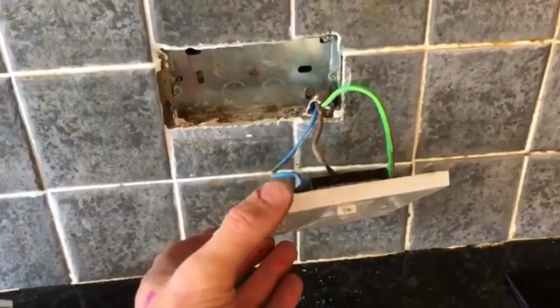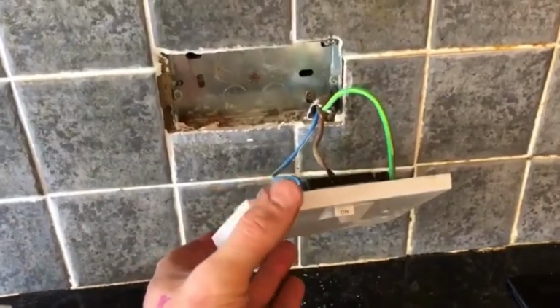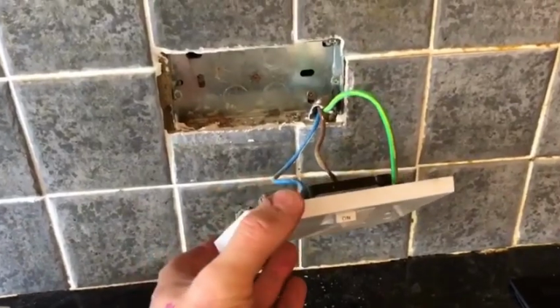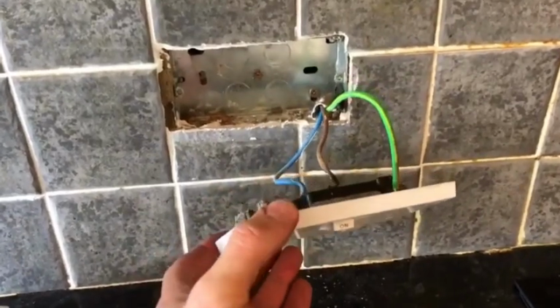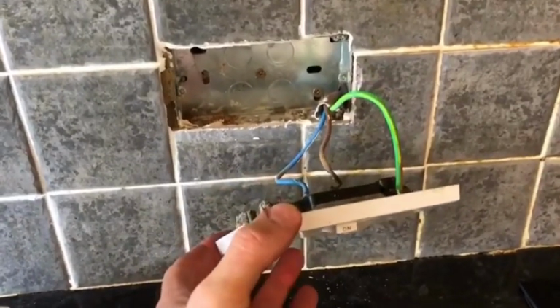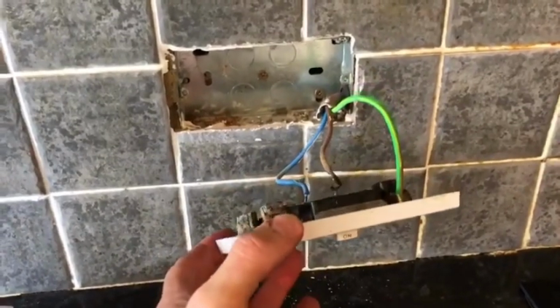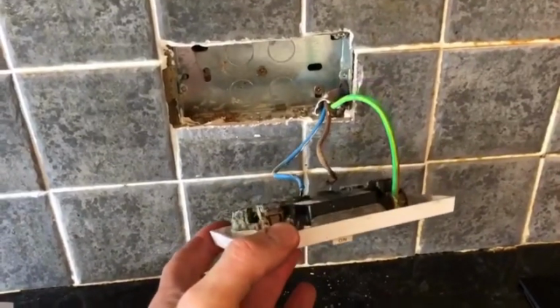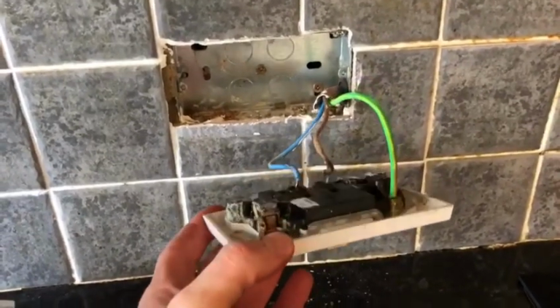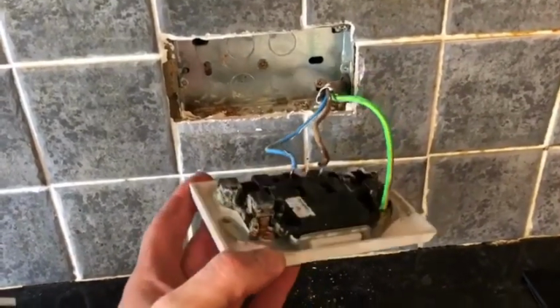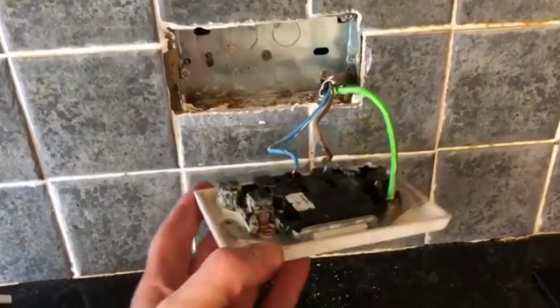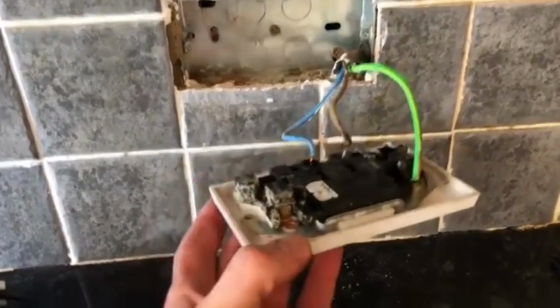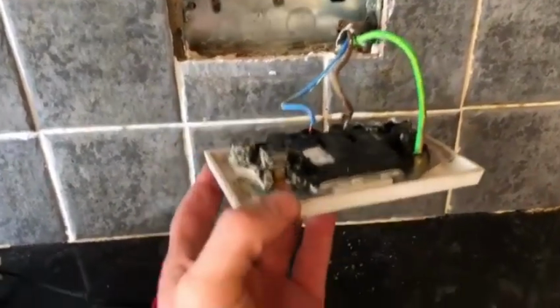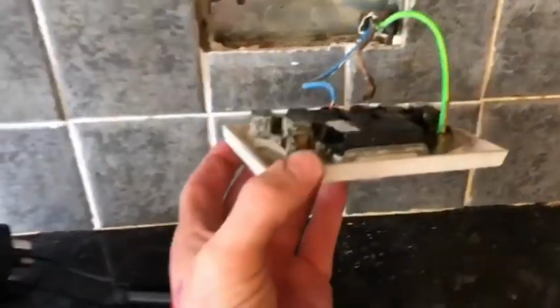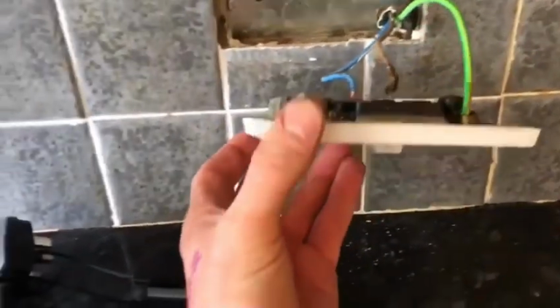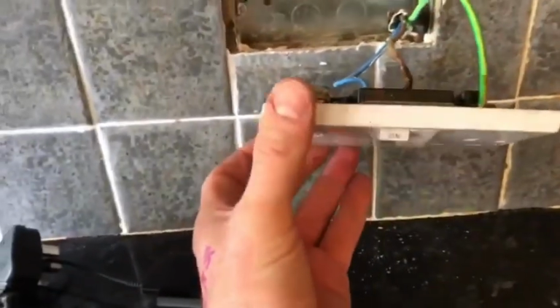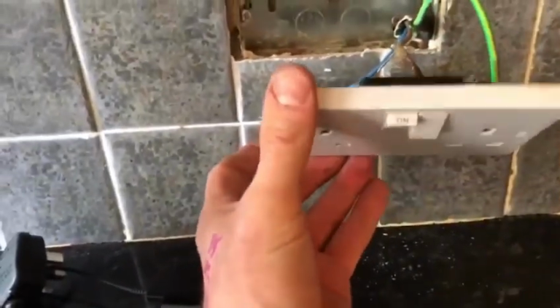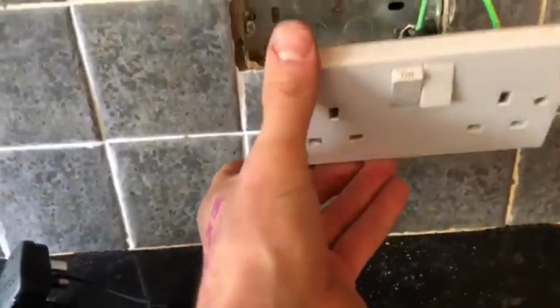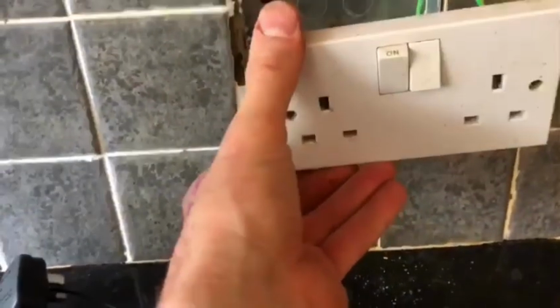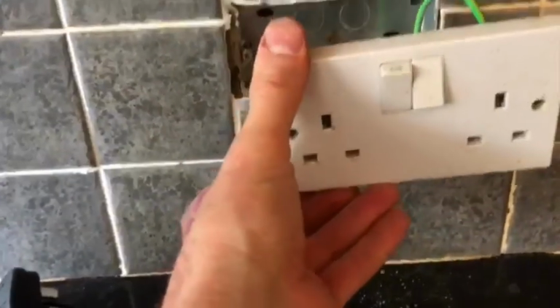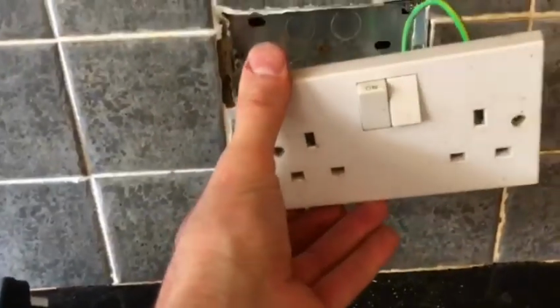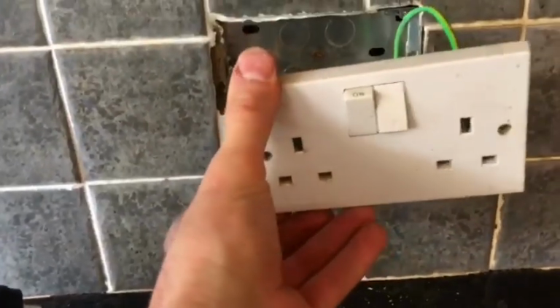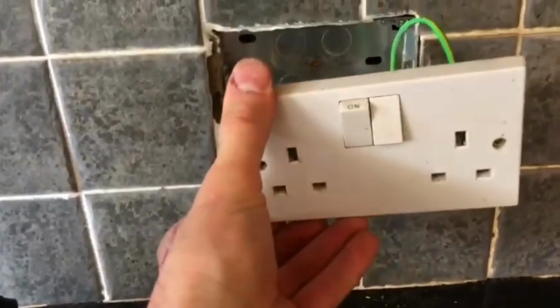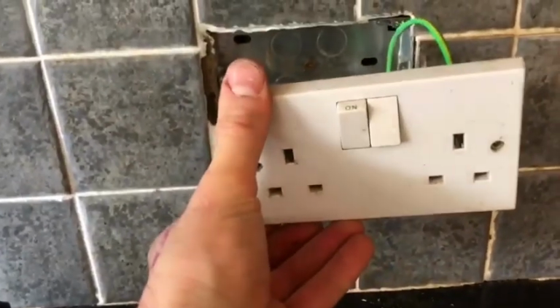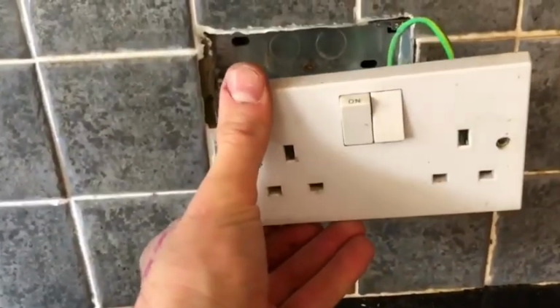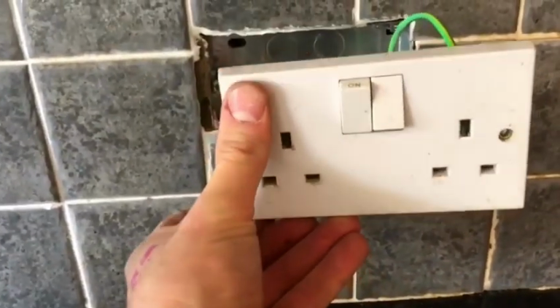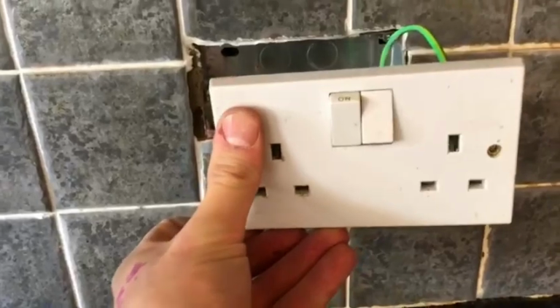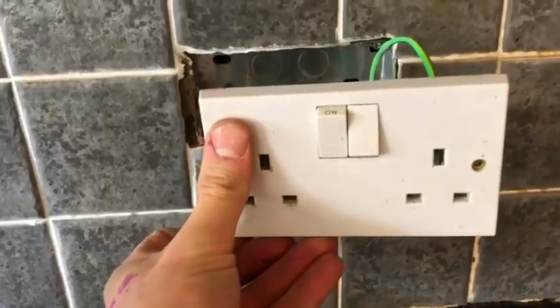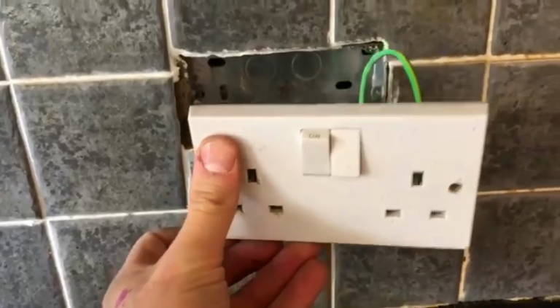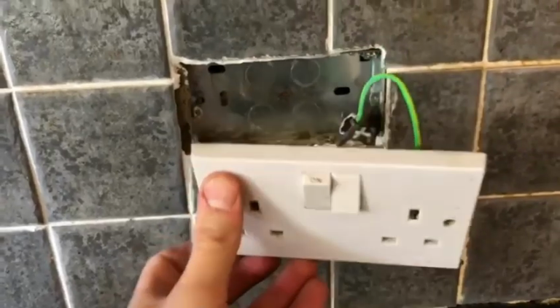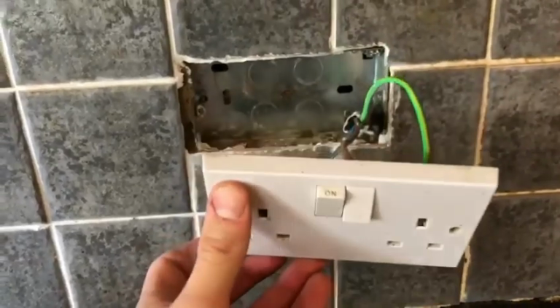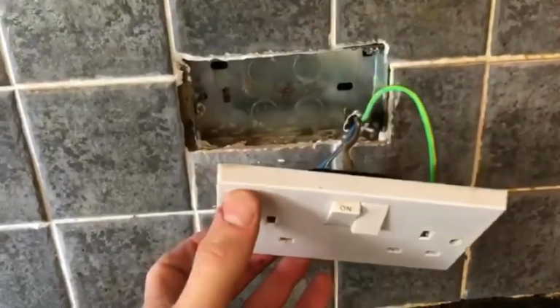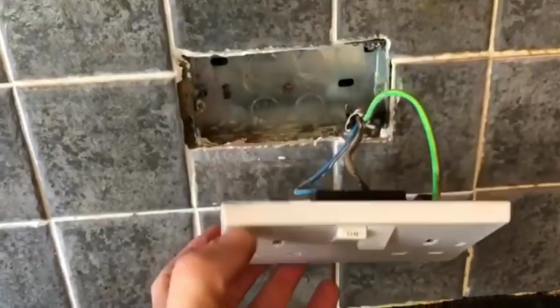However, talking to the customer, they said when the kettle is turned on, this socket does make a bit of a funny noise.